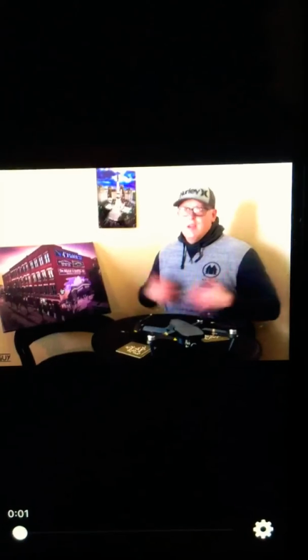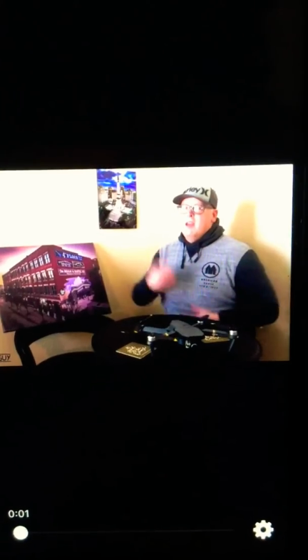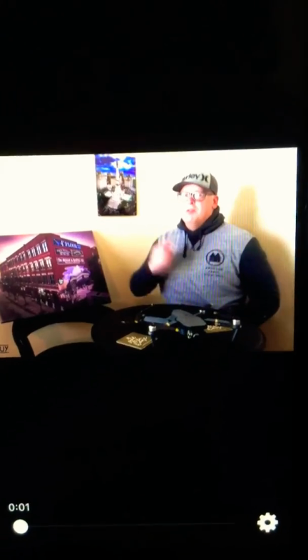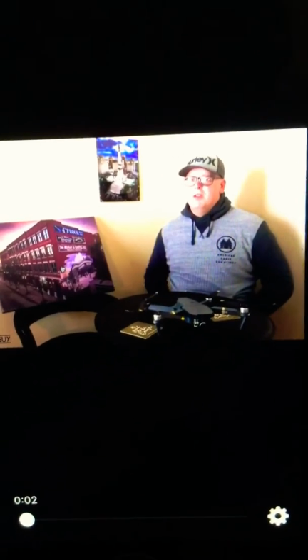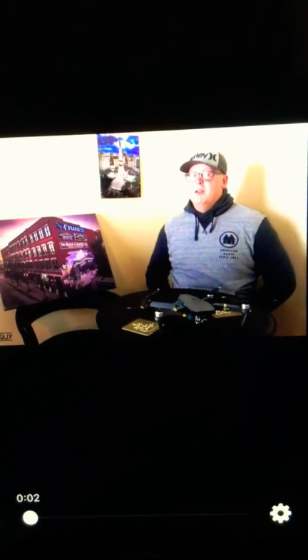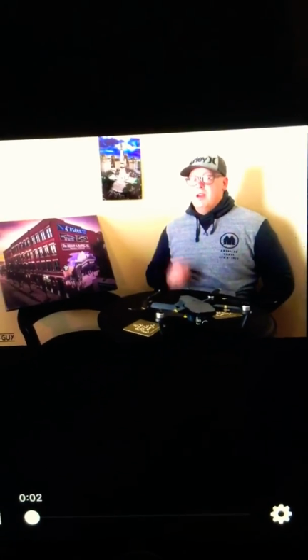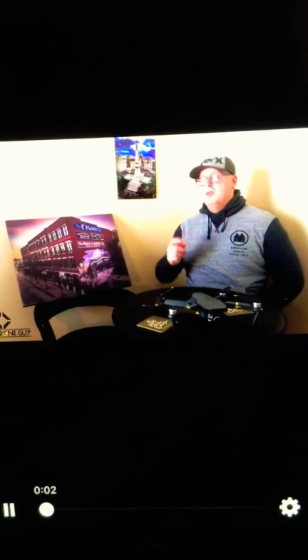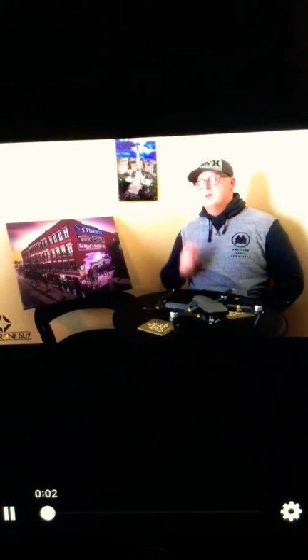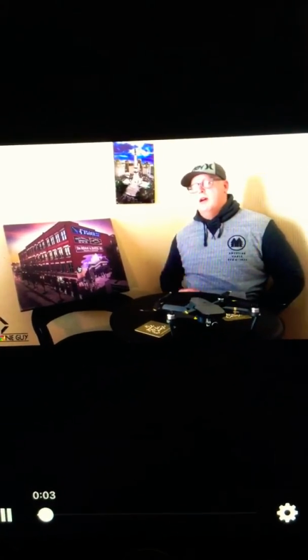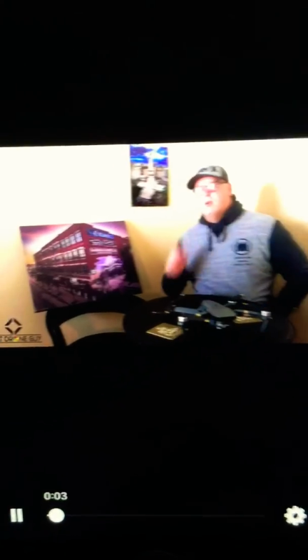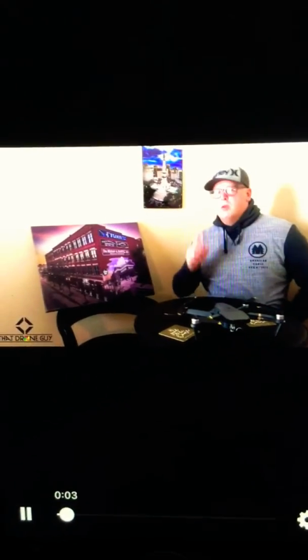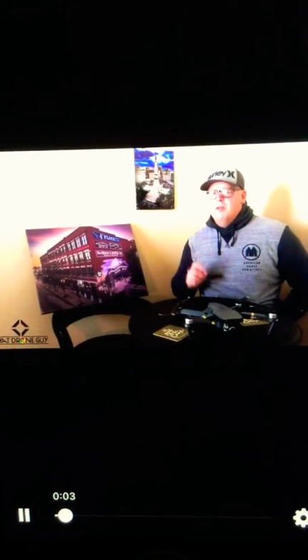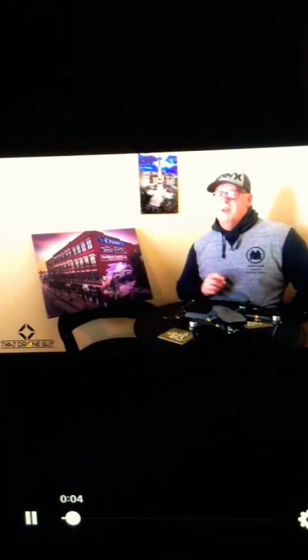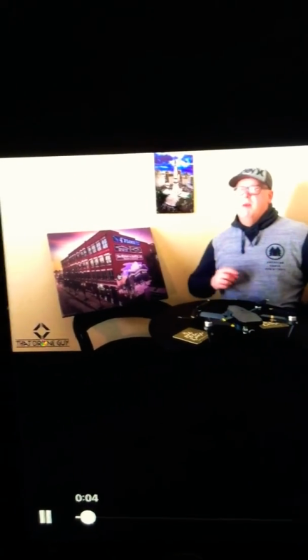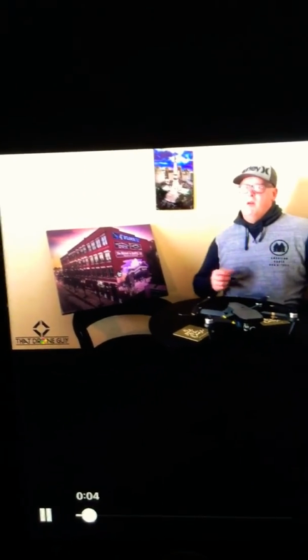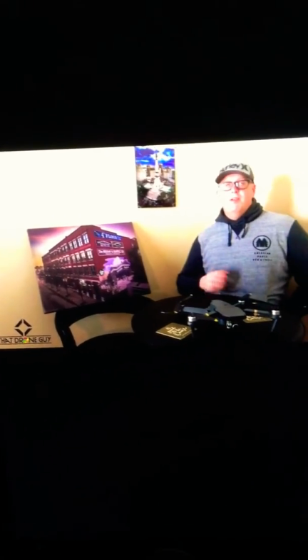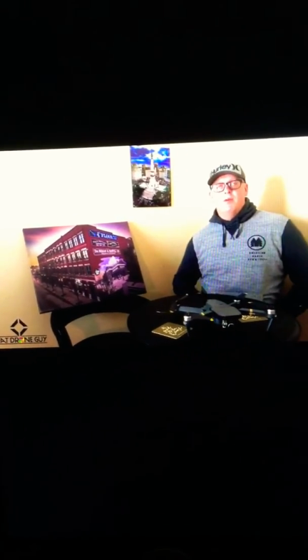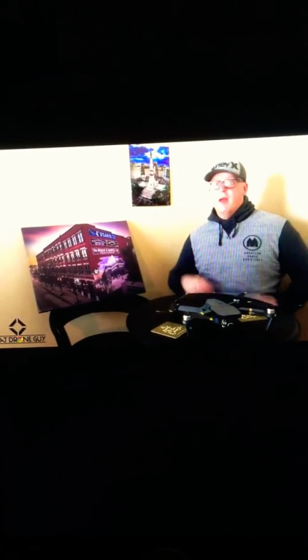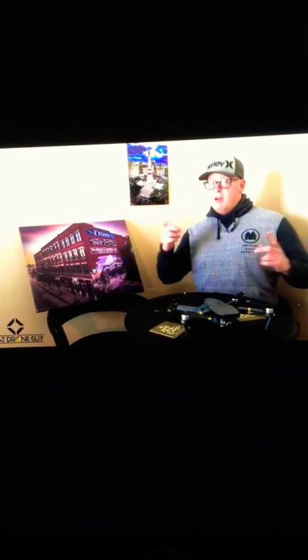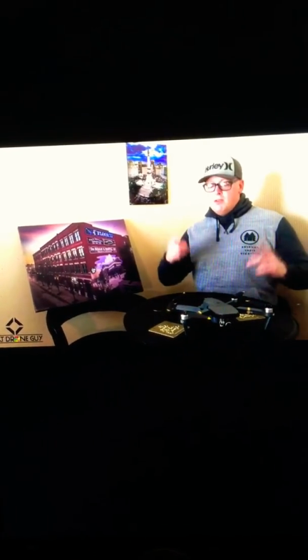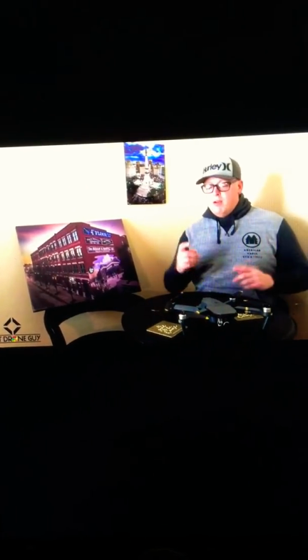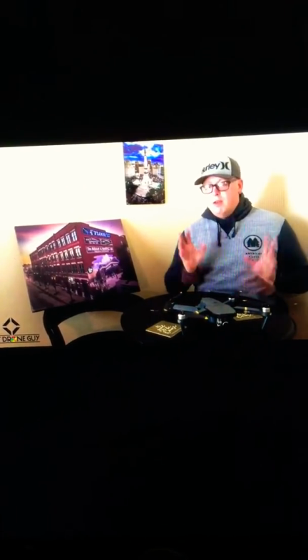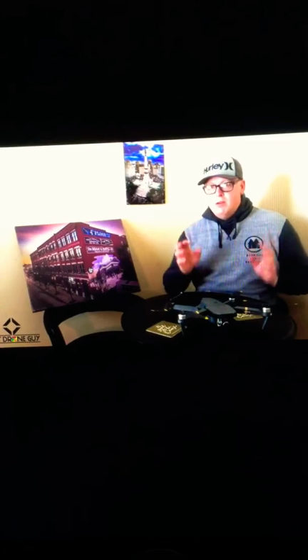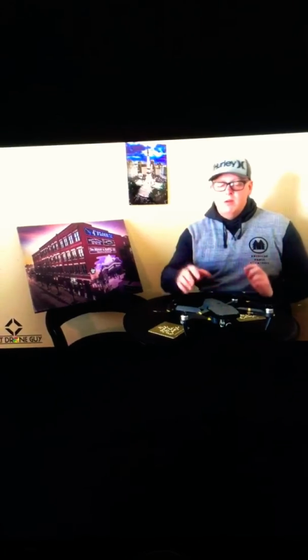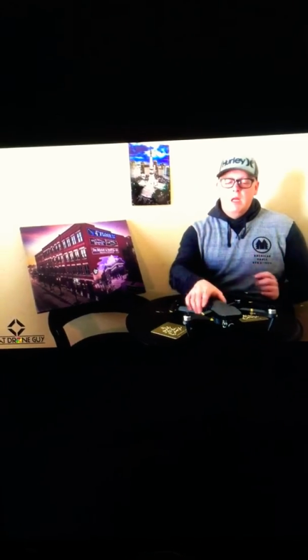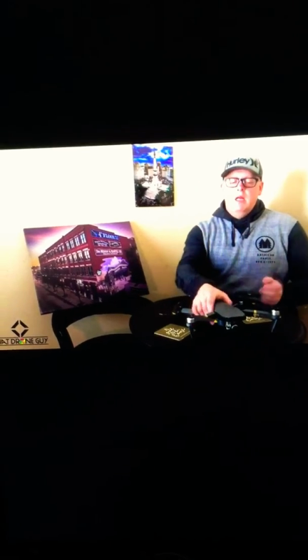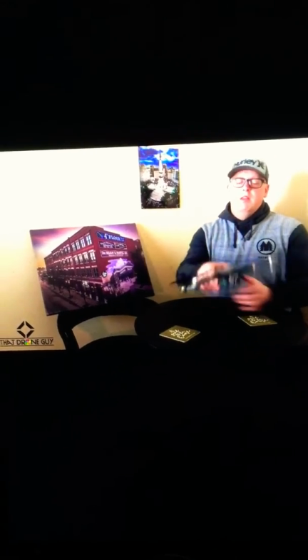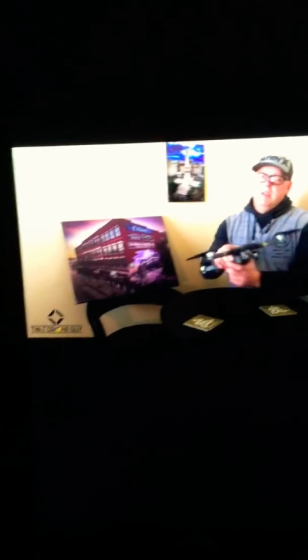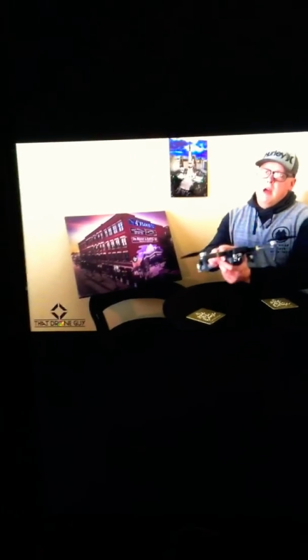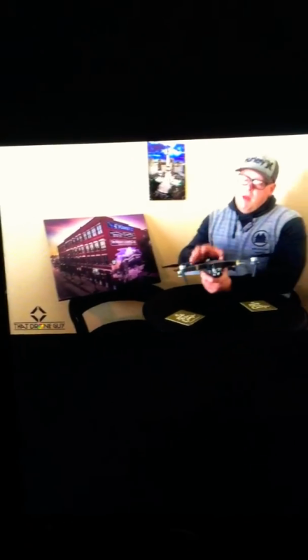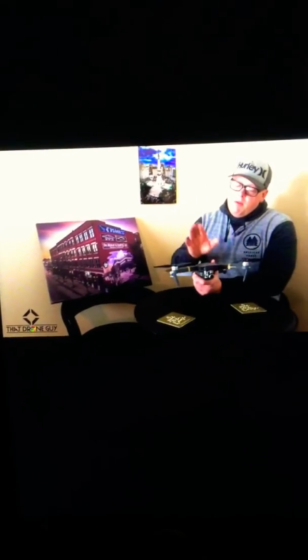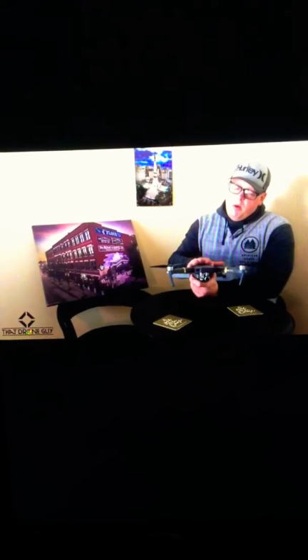Kevin Shook here, That Drone Guy. A real short video about what I do: aerial photography. How do I do it? The DJI Mavic Pro.